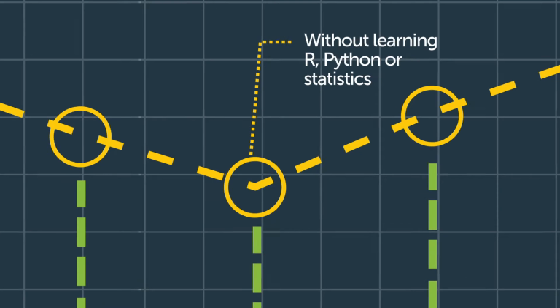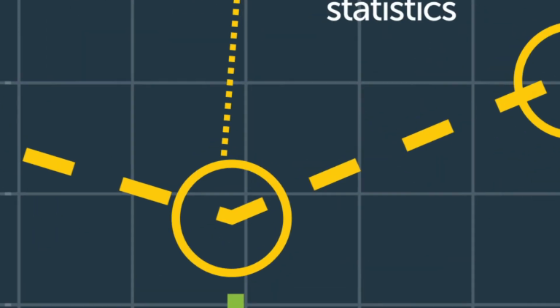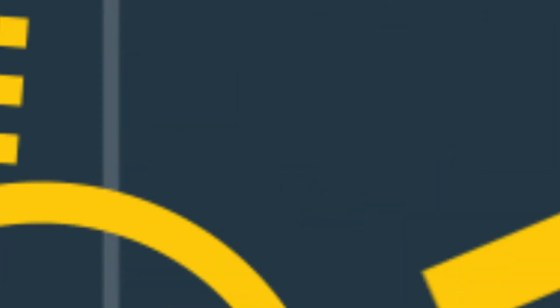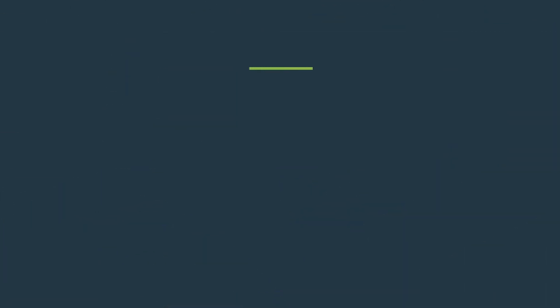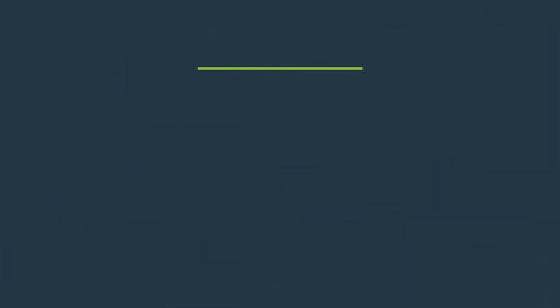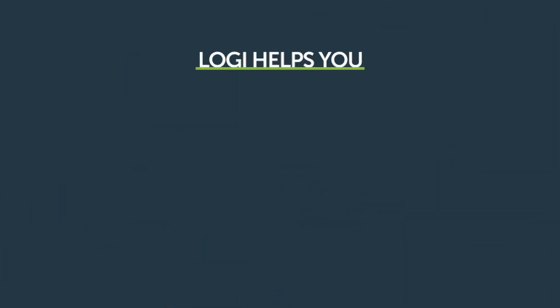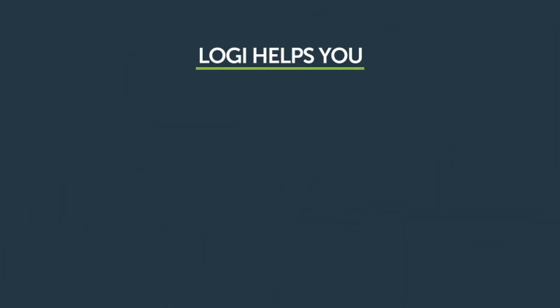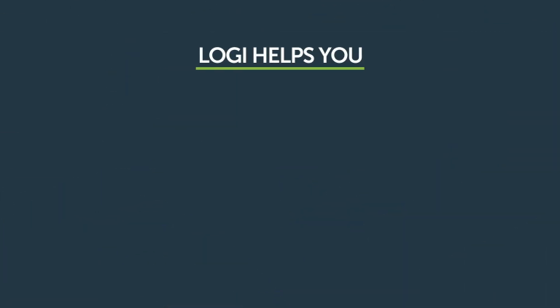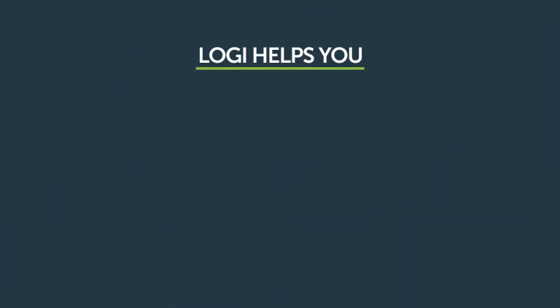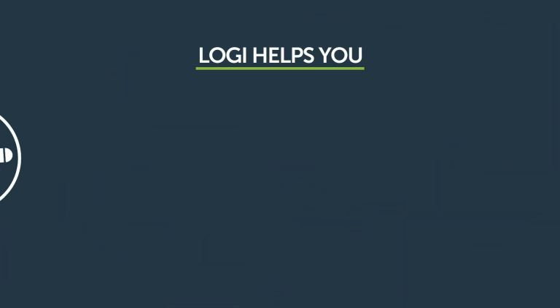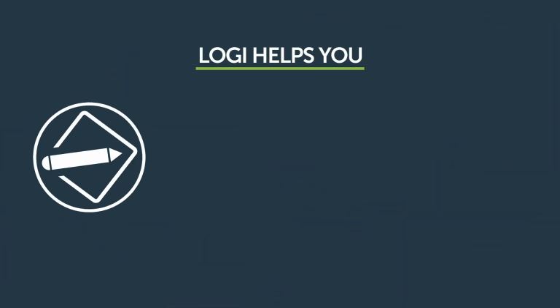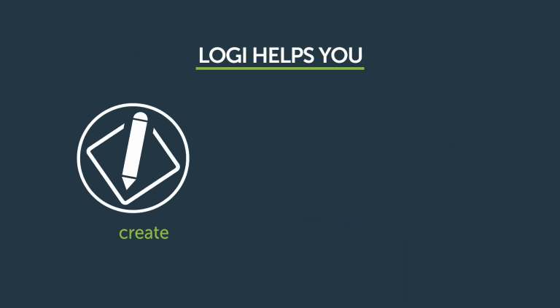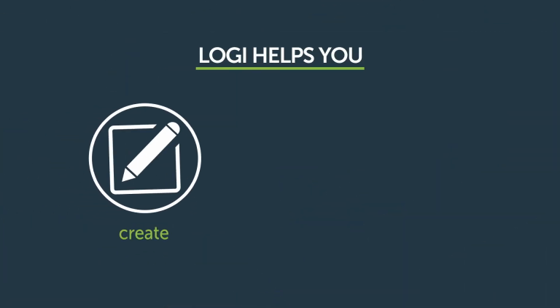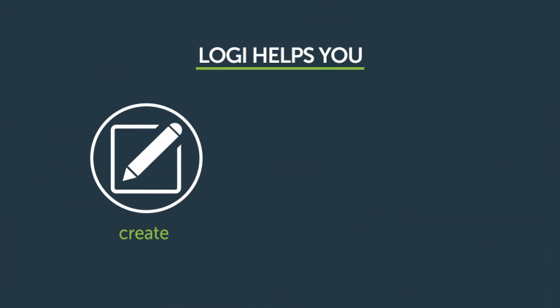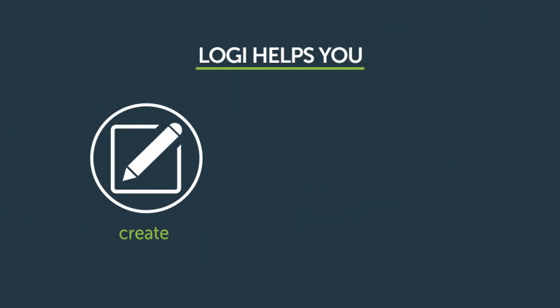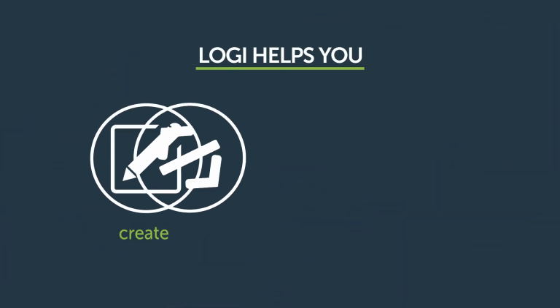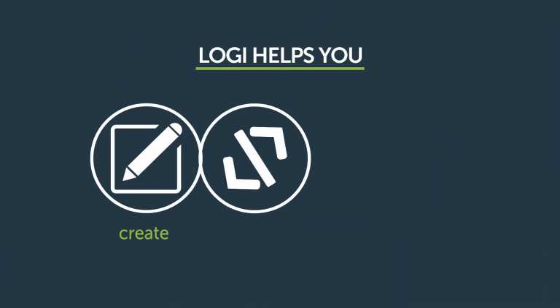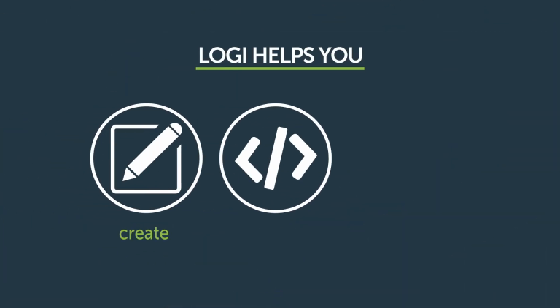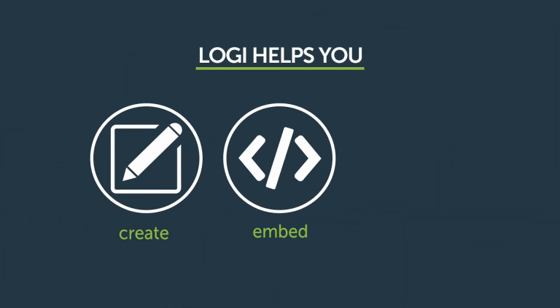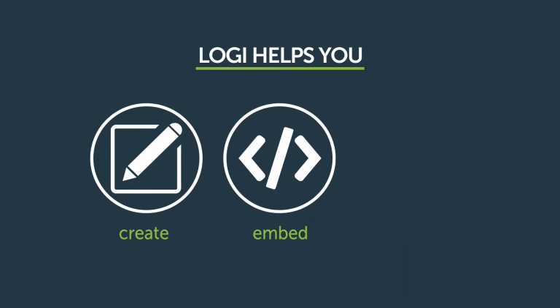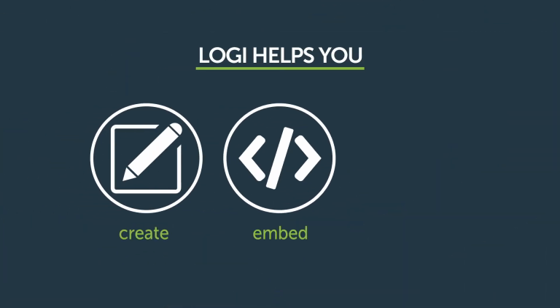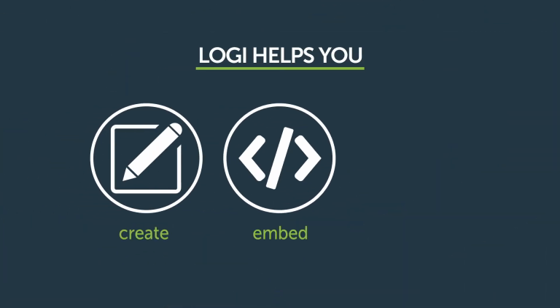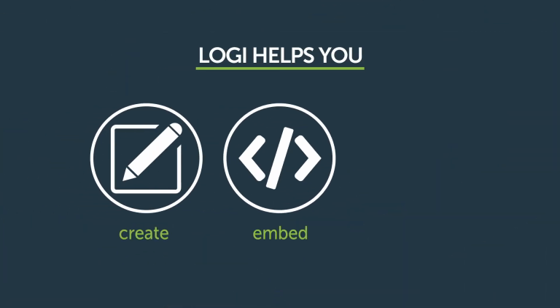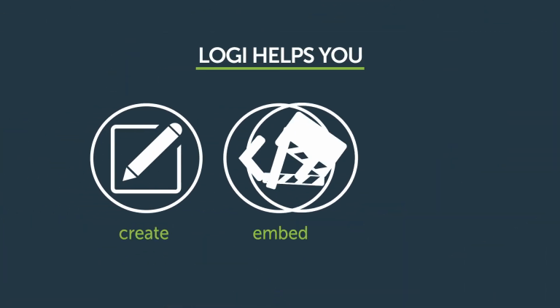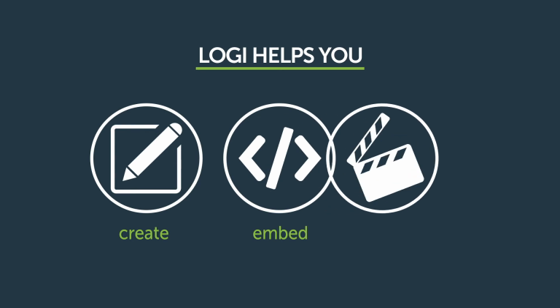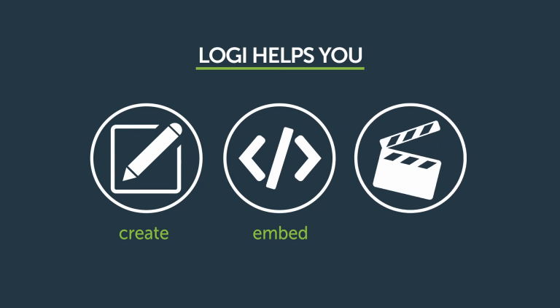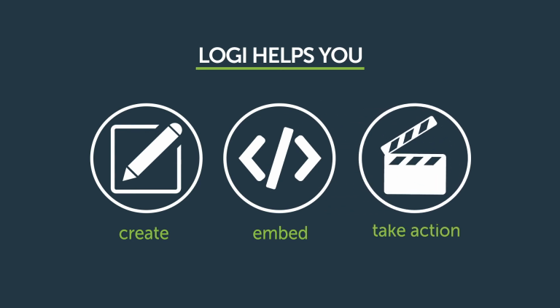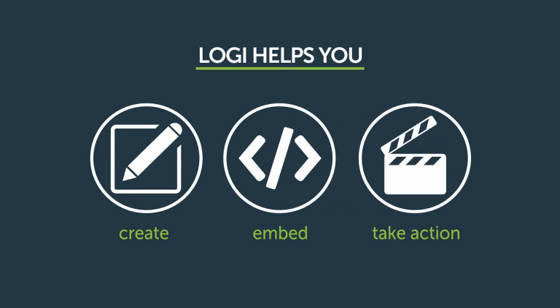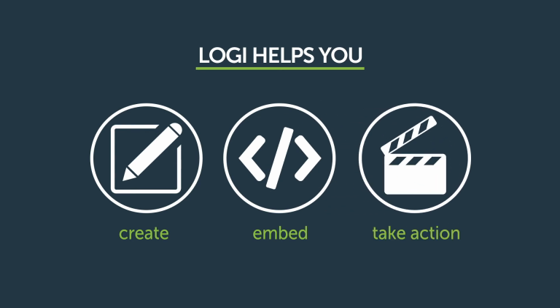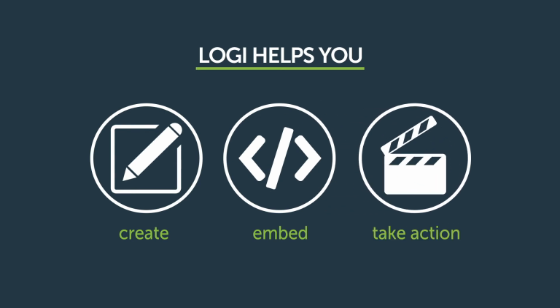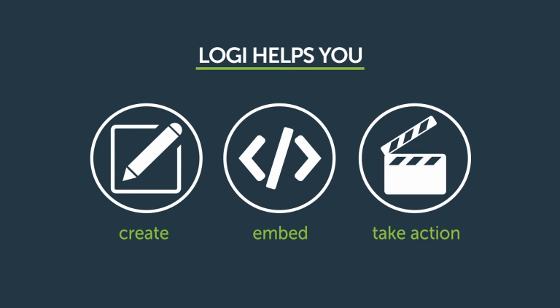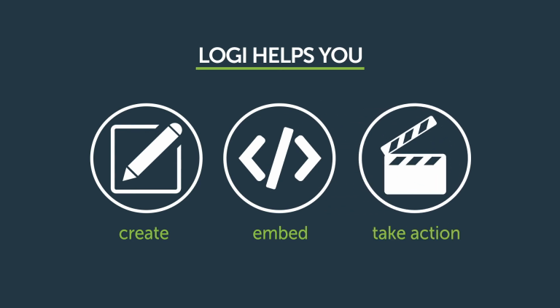In three steps, Logi helps you create predictive insights, embed them in your application, and enable your end users to take action.